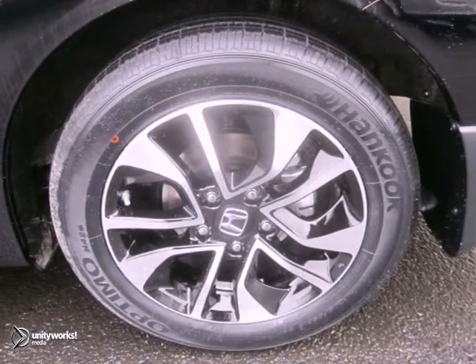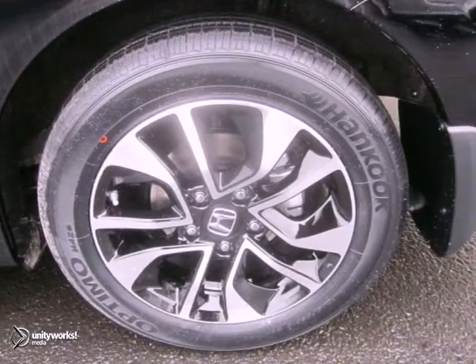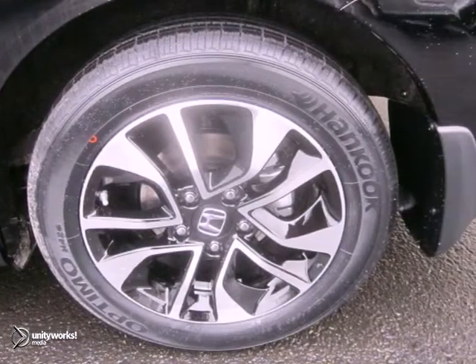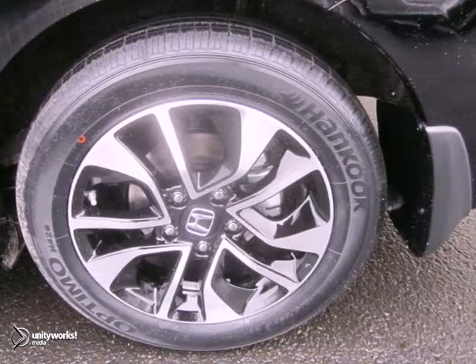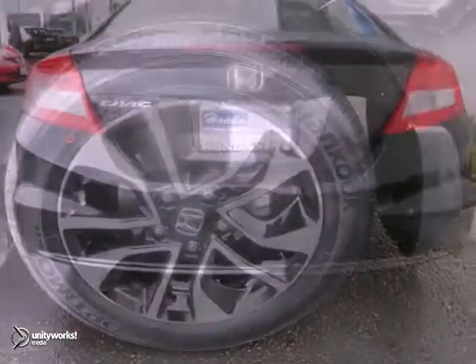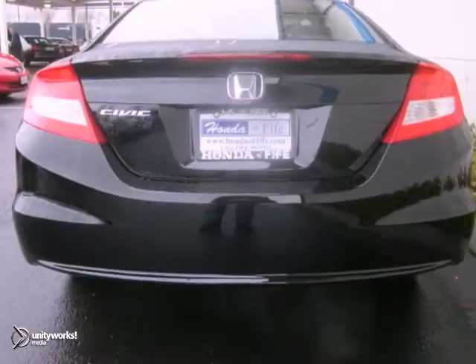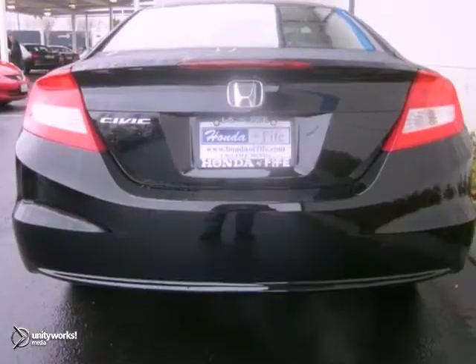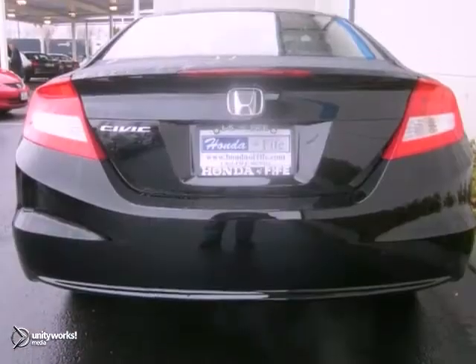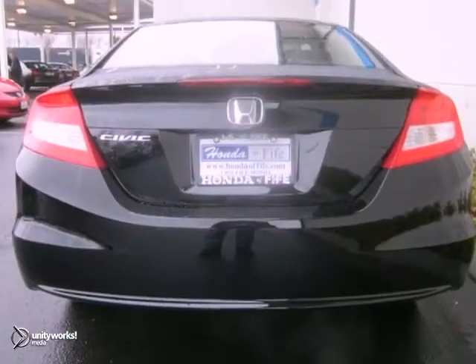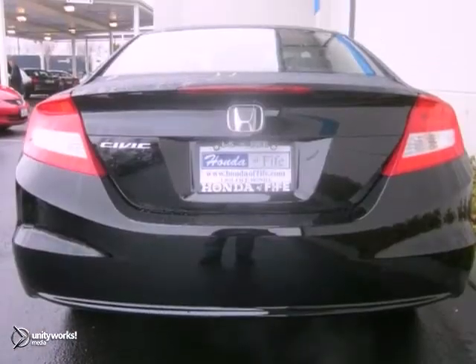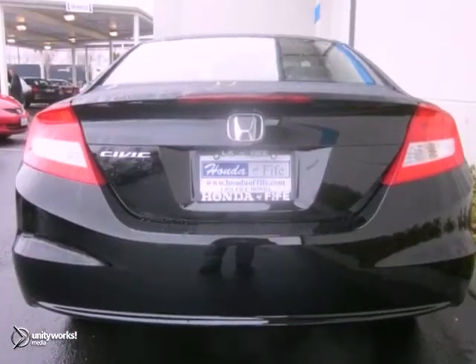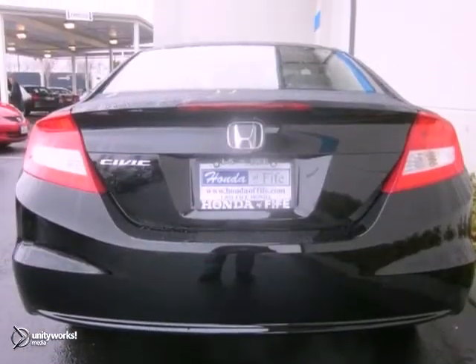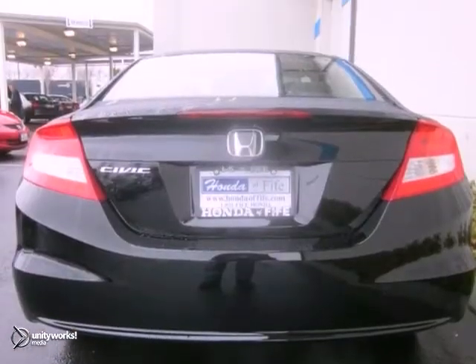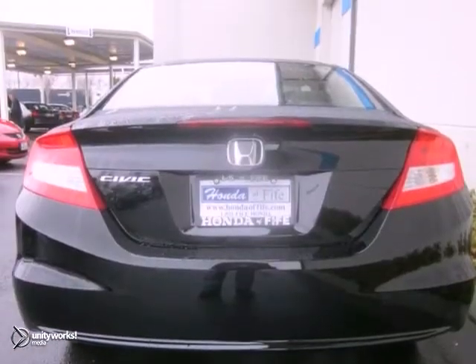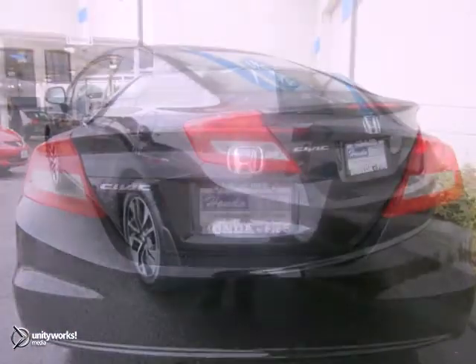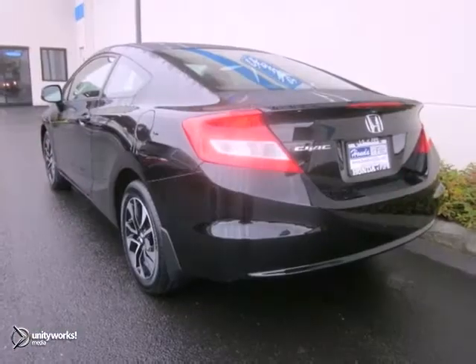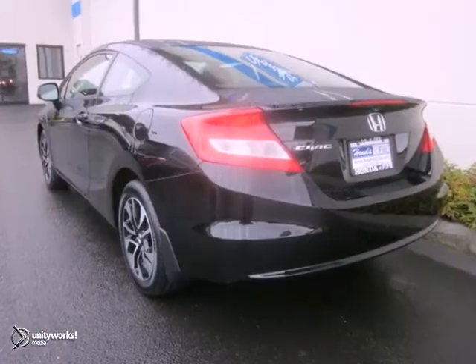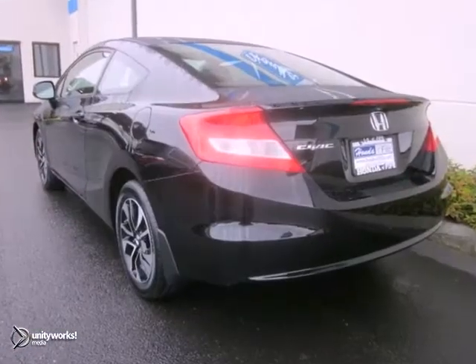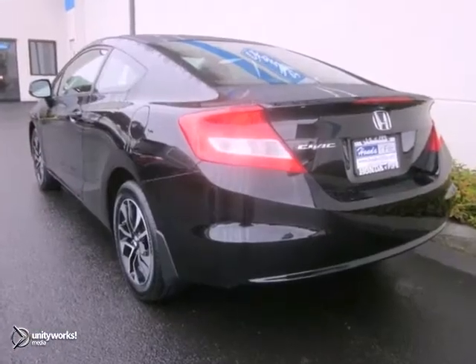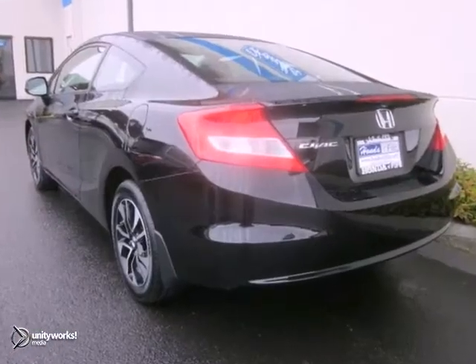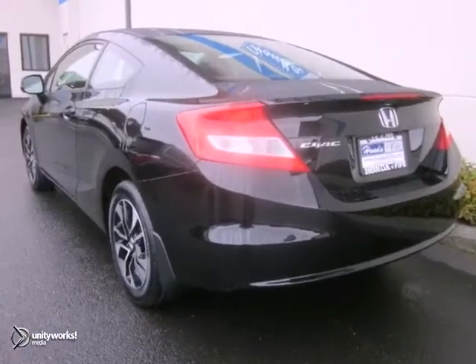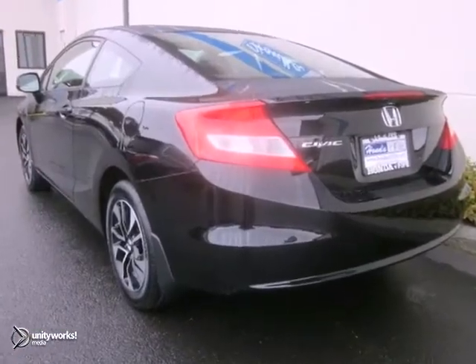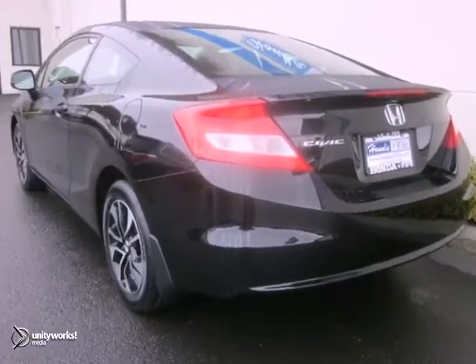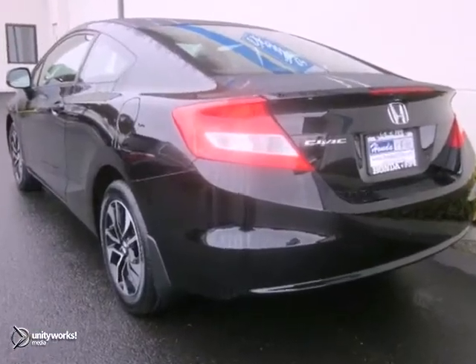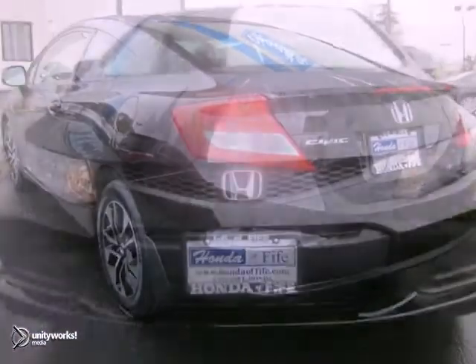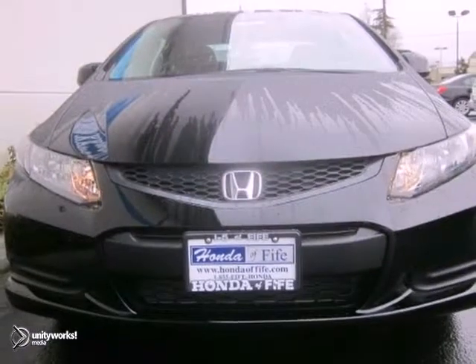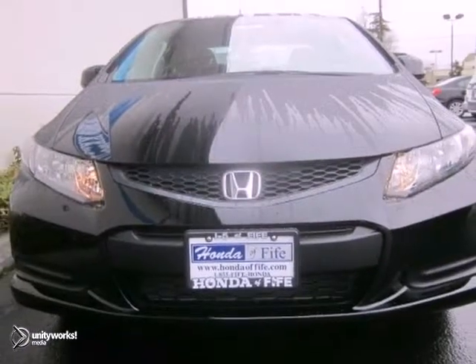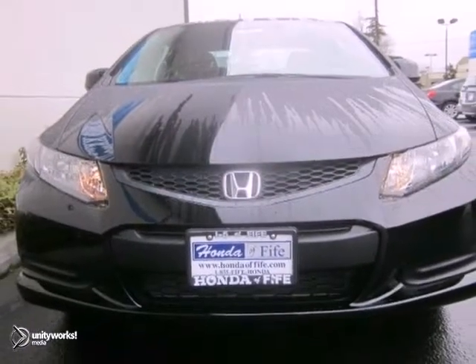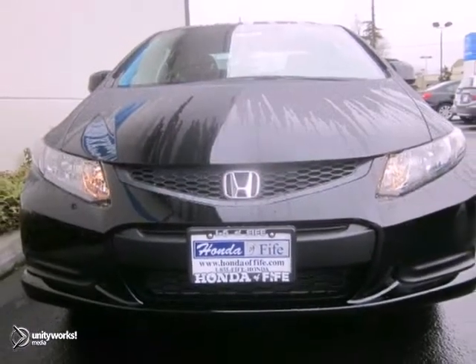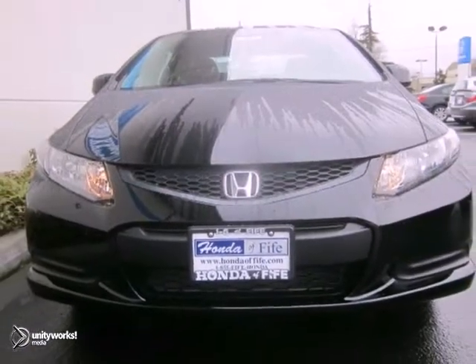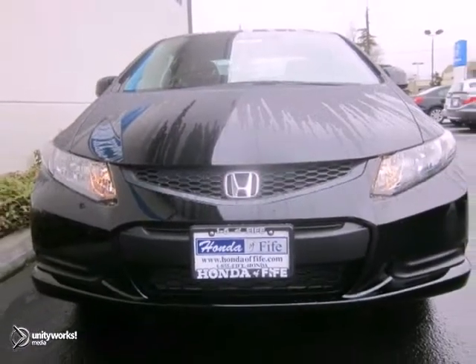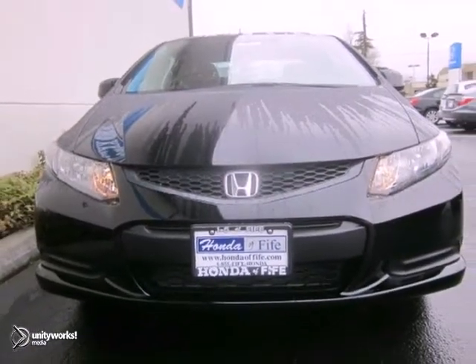With its peppy yet fuel-sipping engine, you can do anything in this convenient economy car. It's ideal for your commute. Come take a look today.